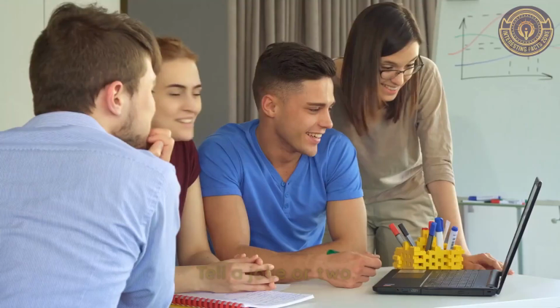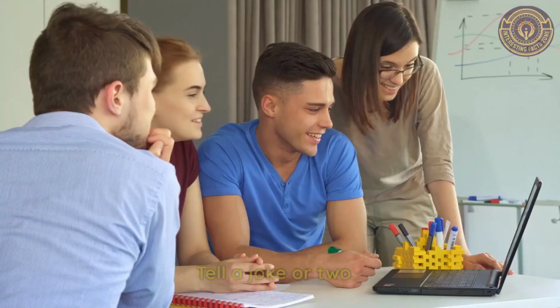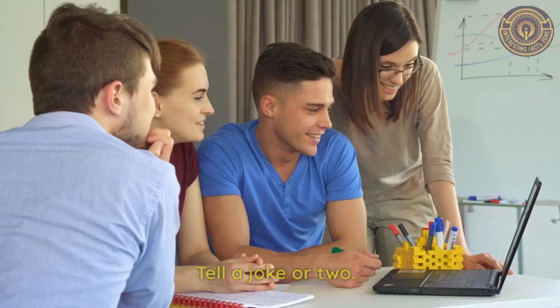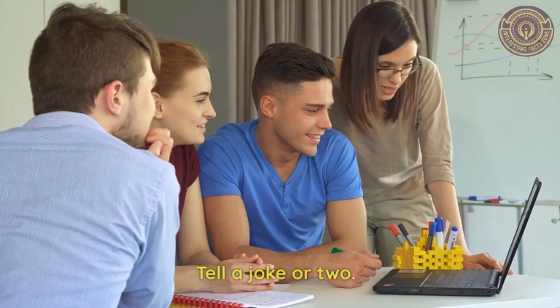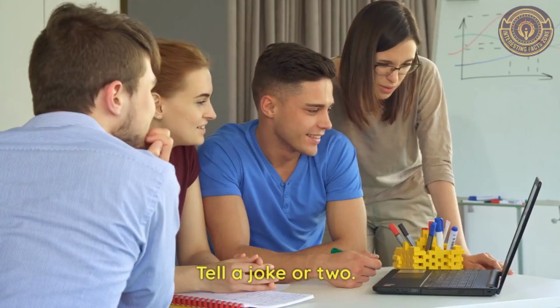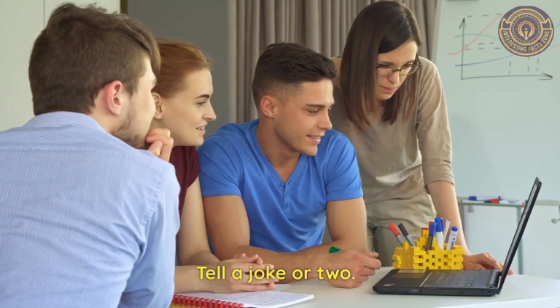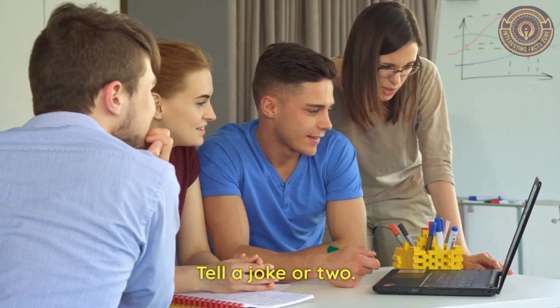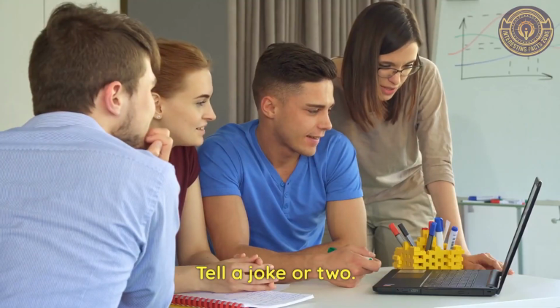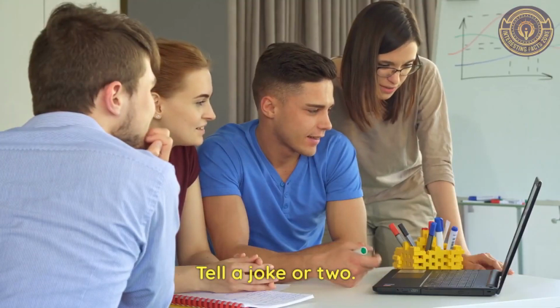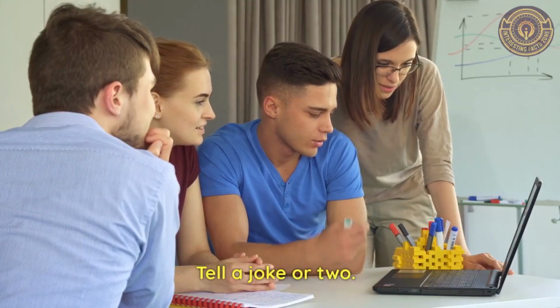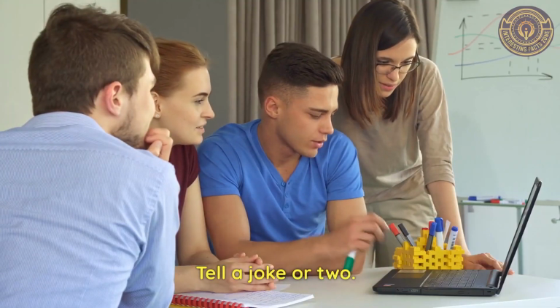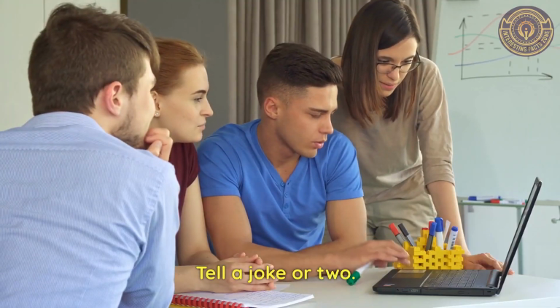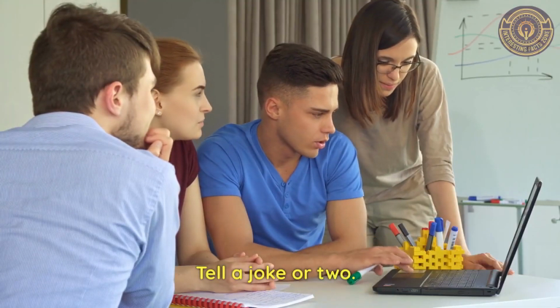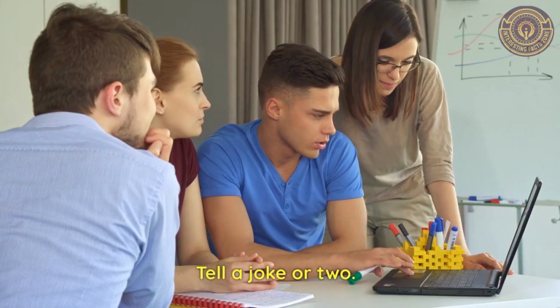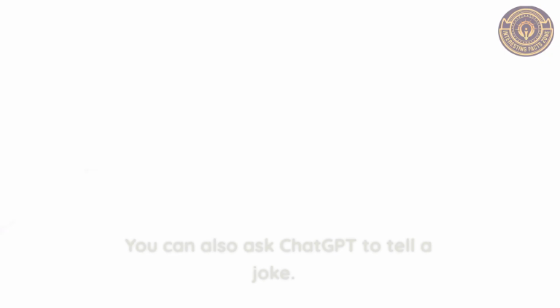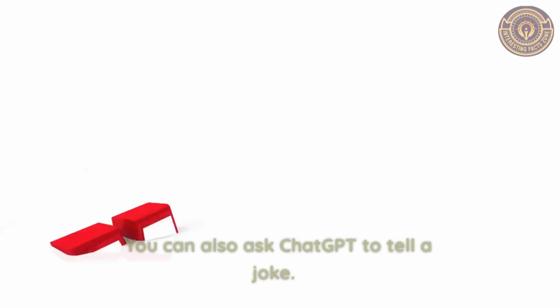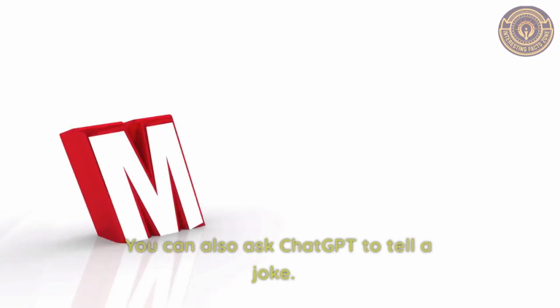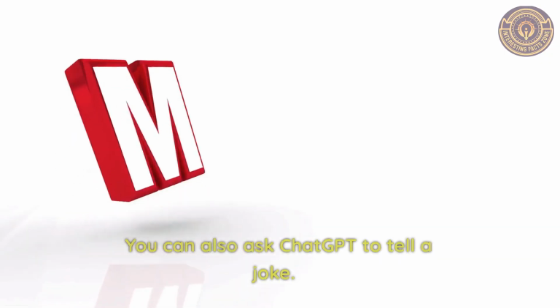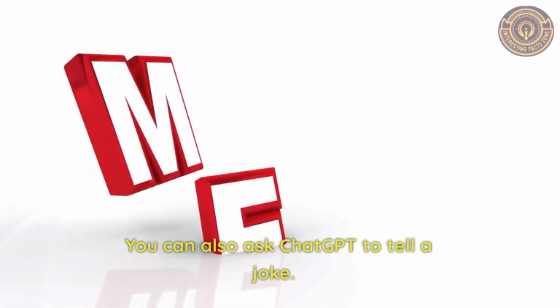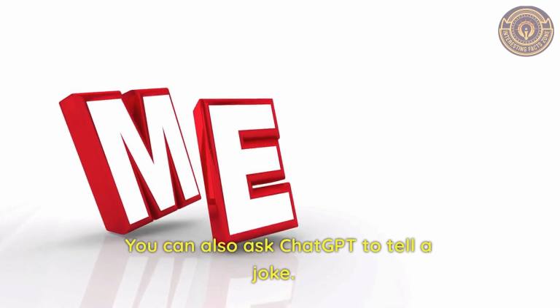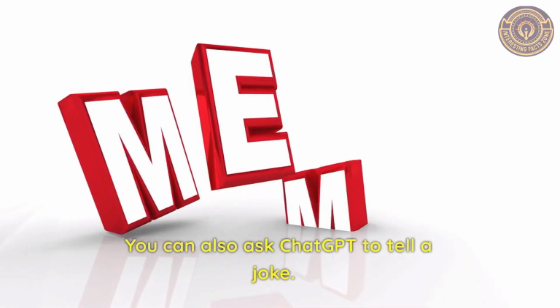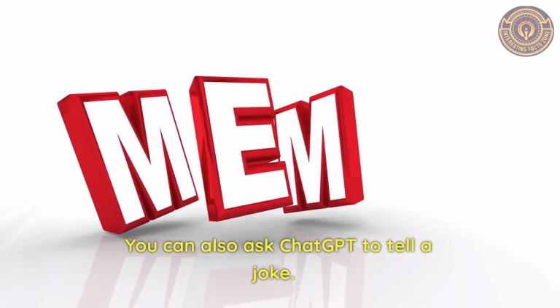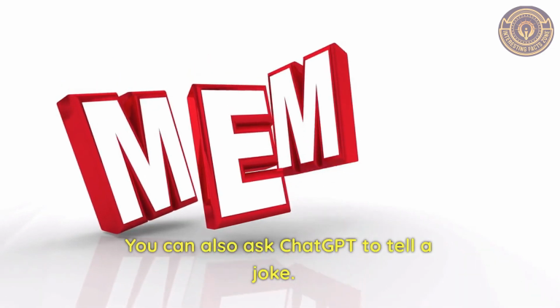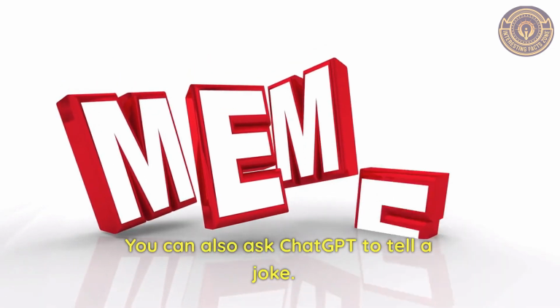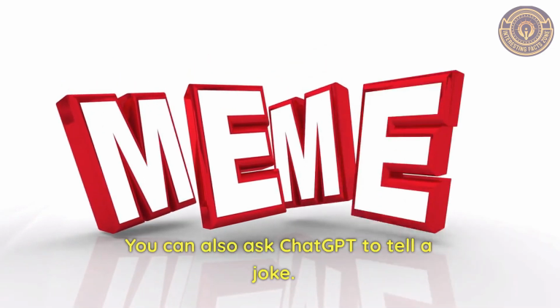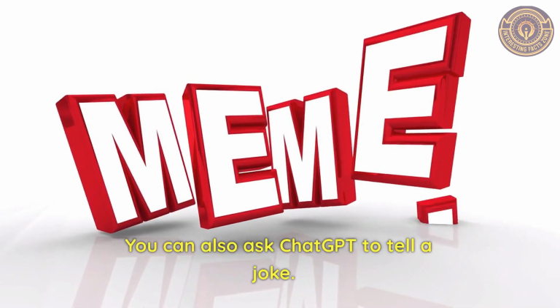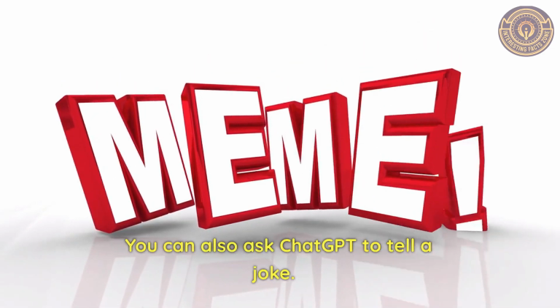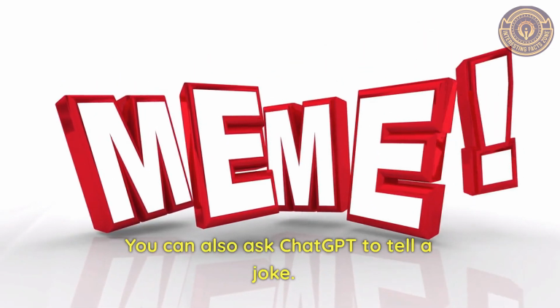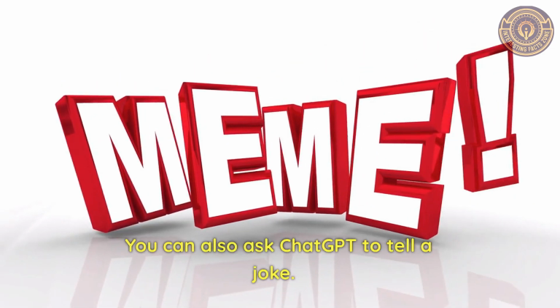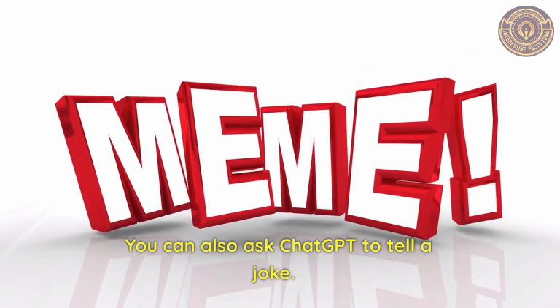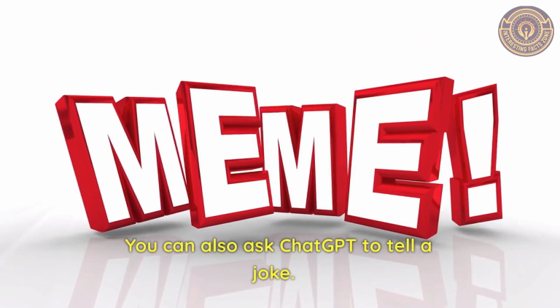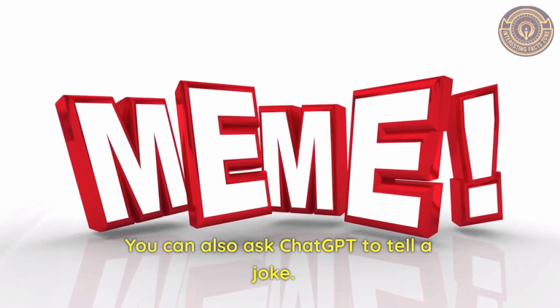Tell a joke or two. You can also ask ChatGPT to tell a joke.